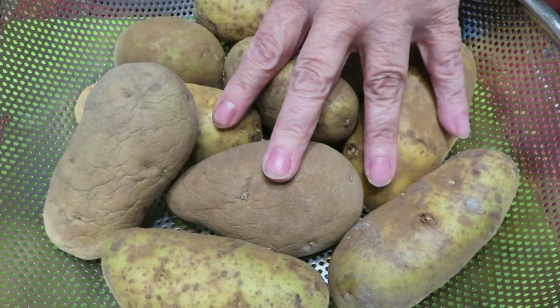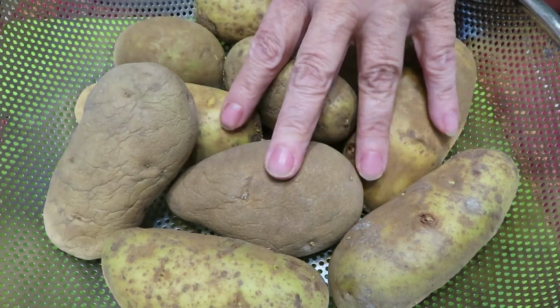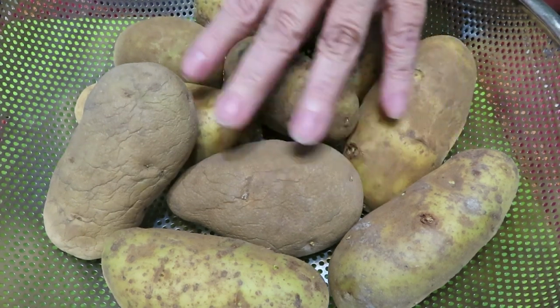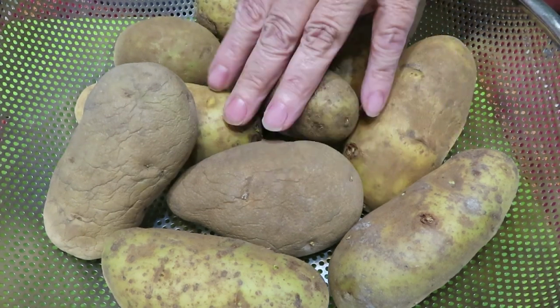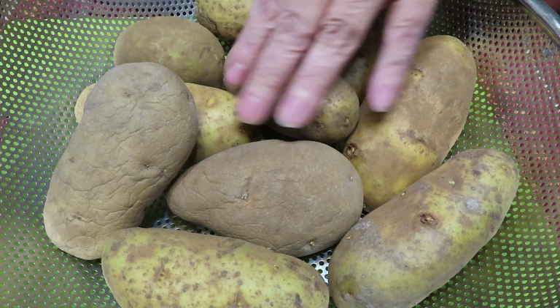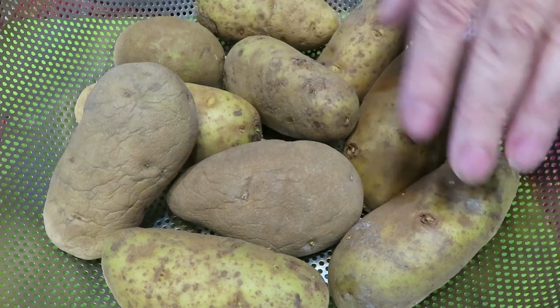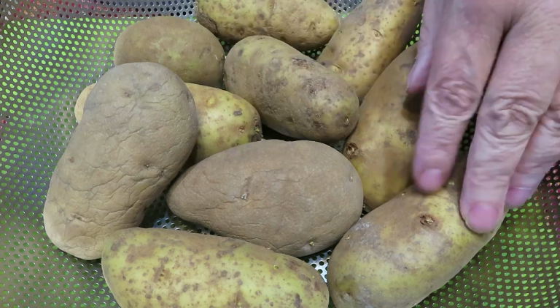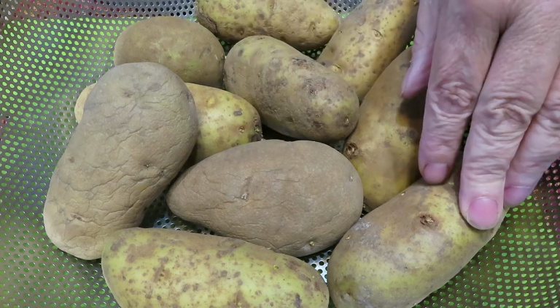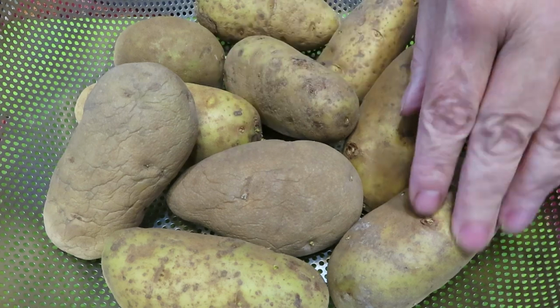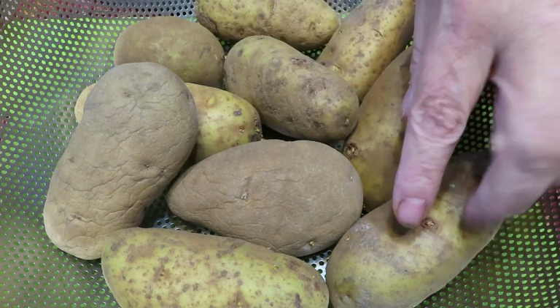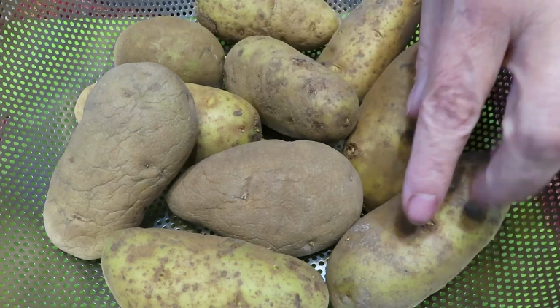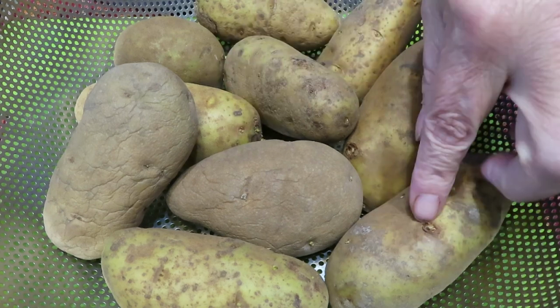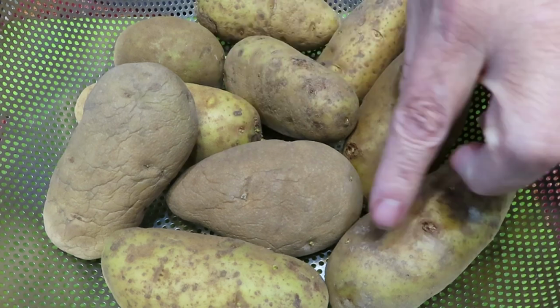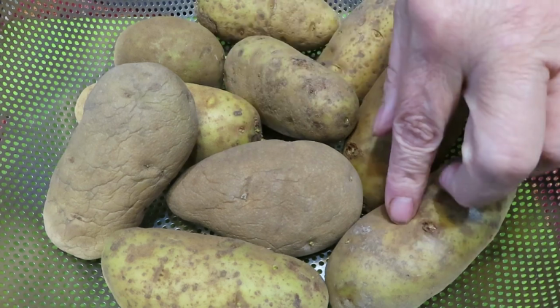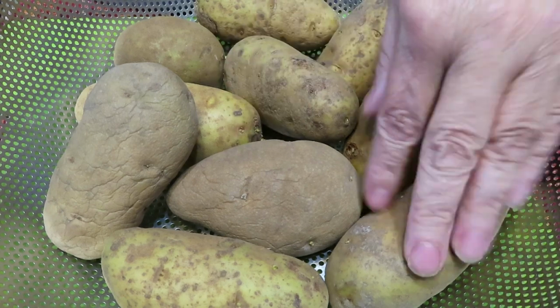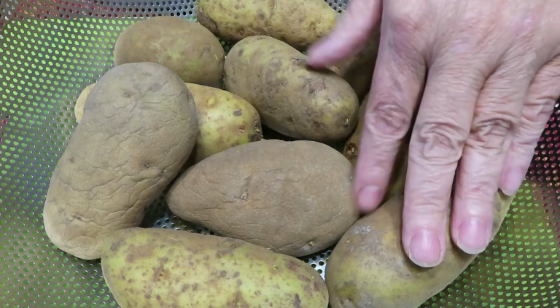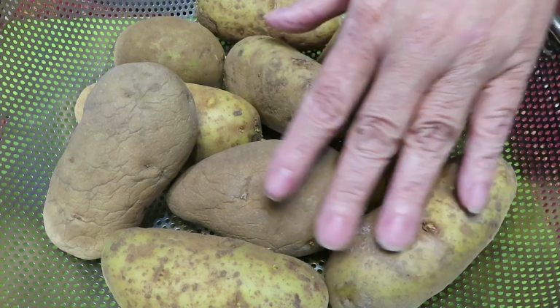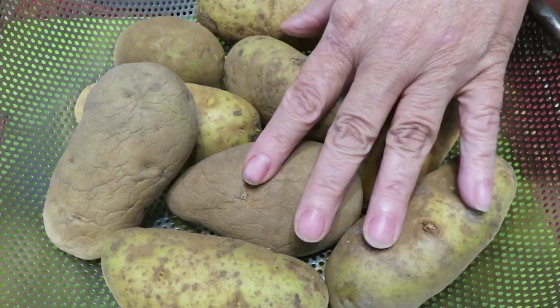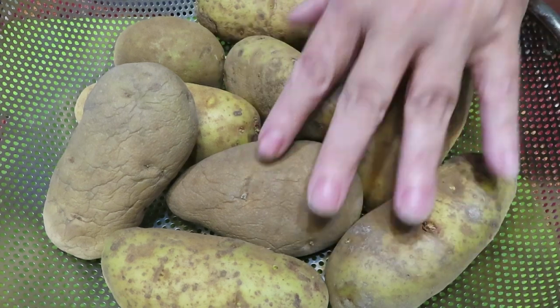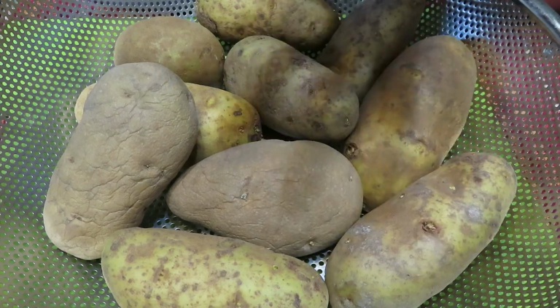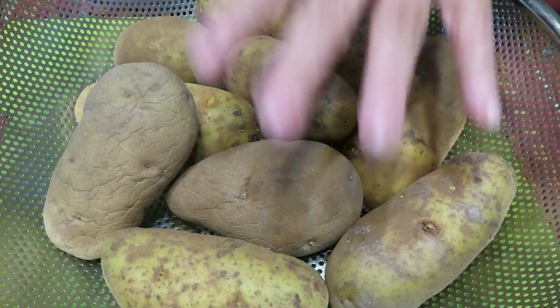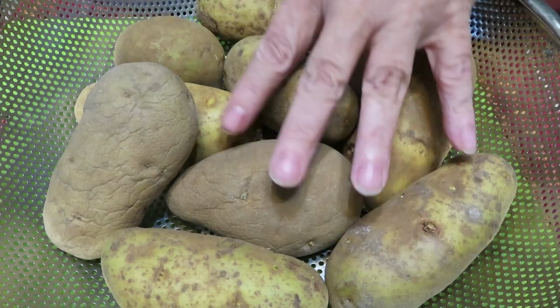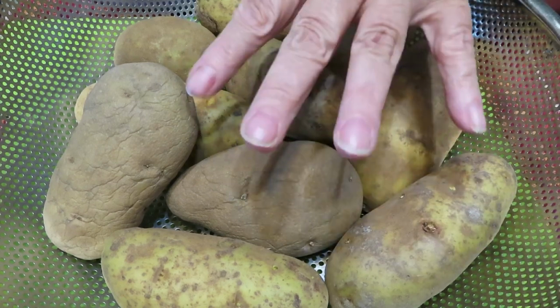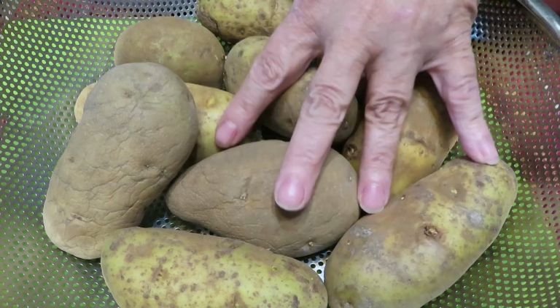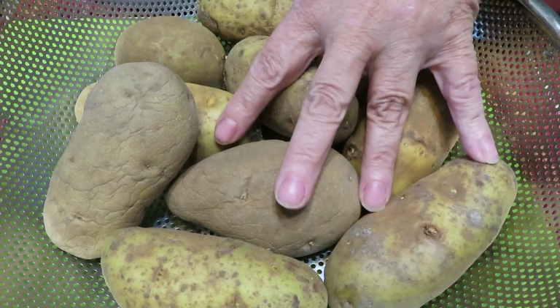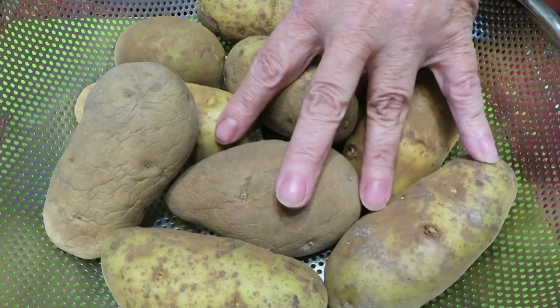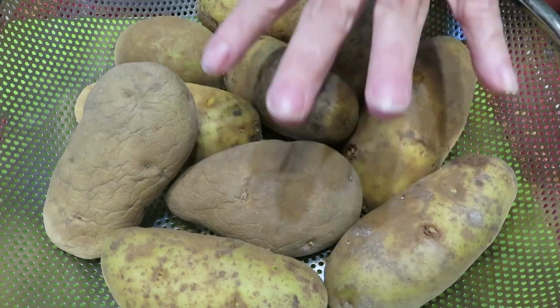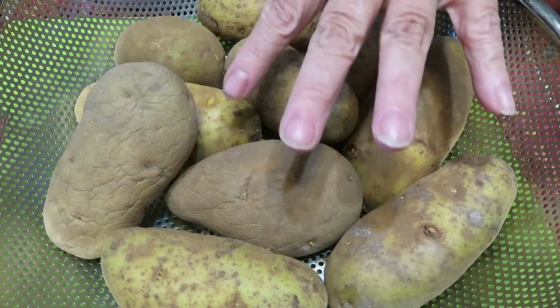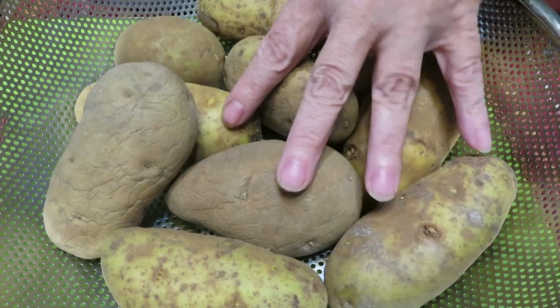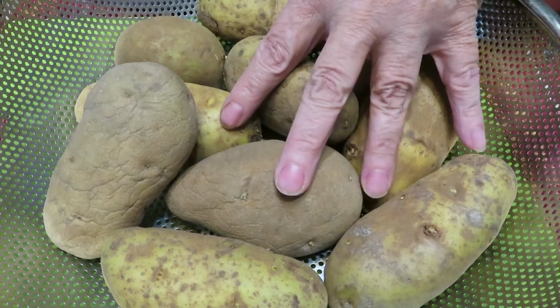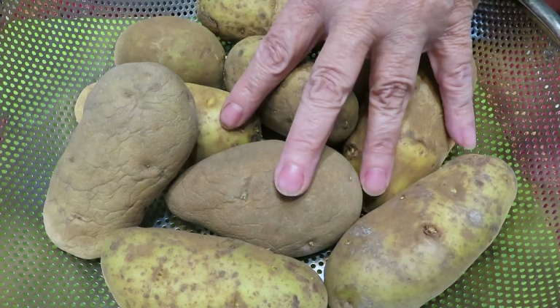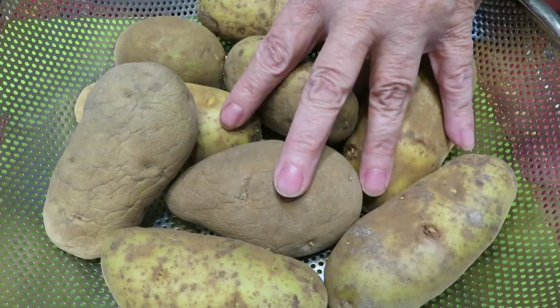The first thing I'm going to do is take these potatoes and give them a good peel, and then I'll bring you back.